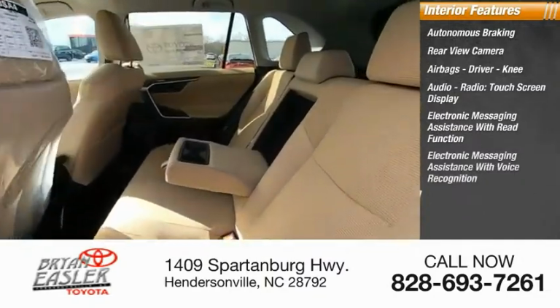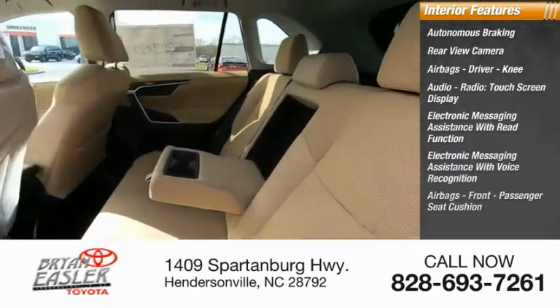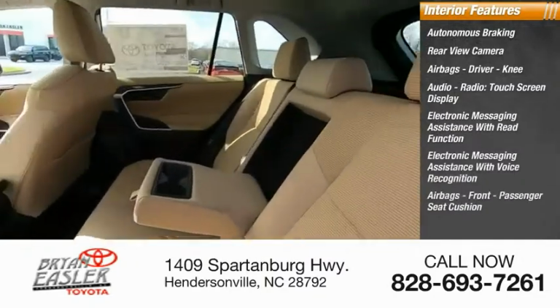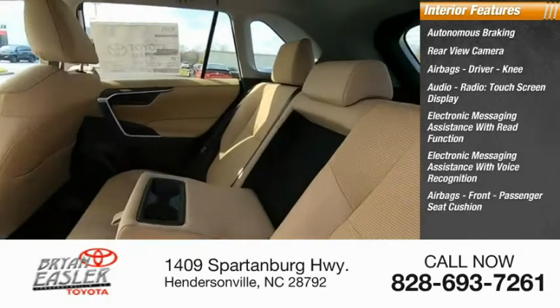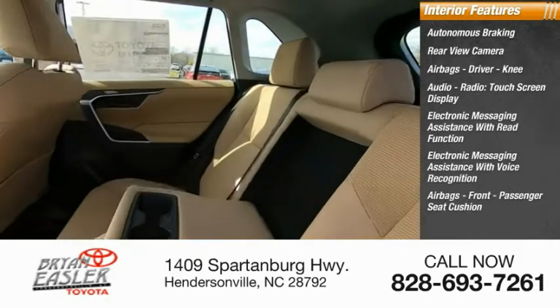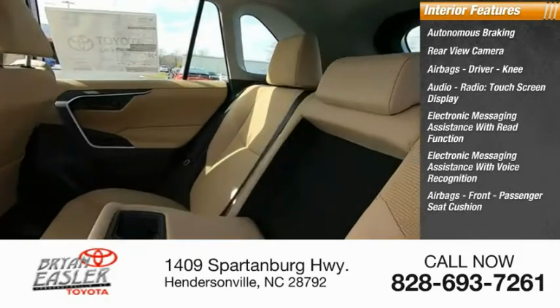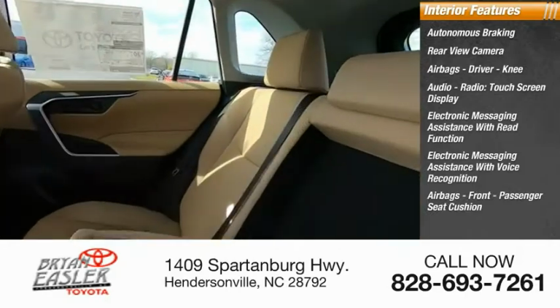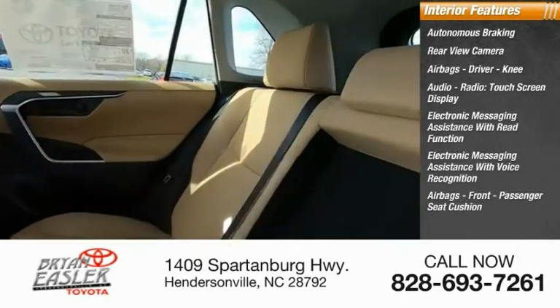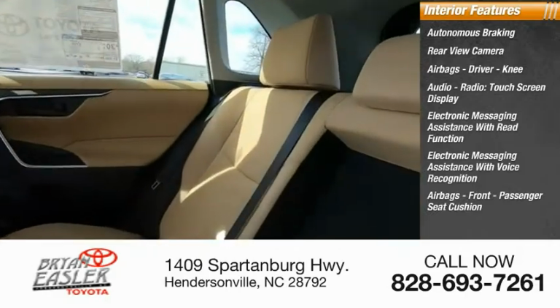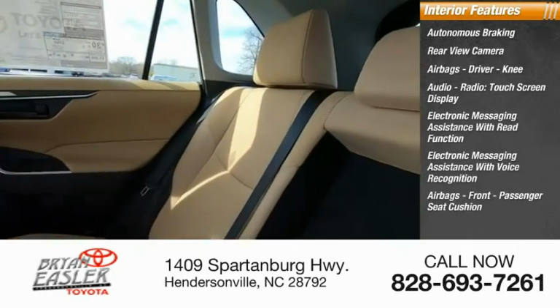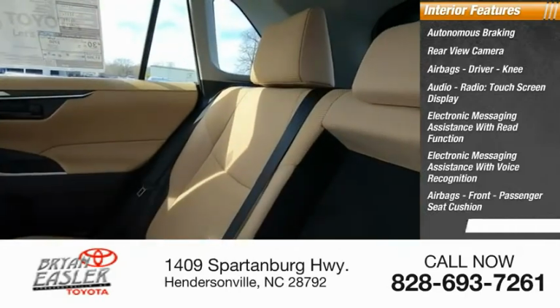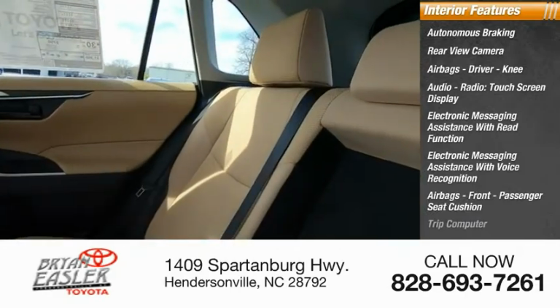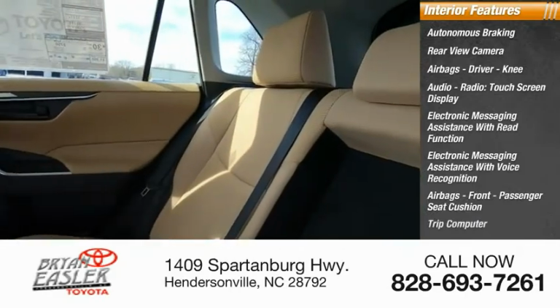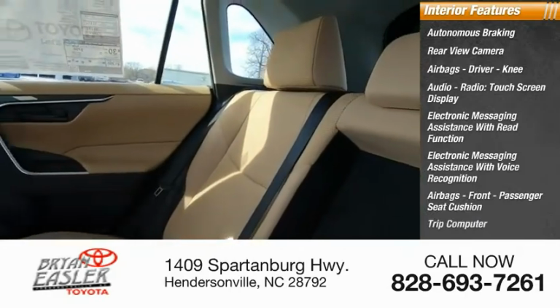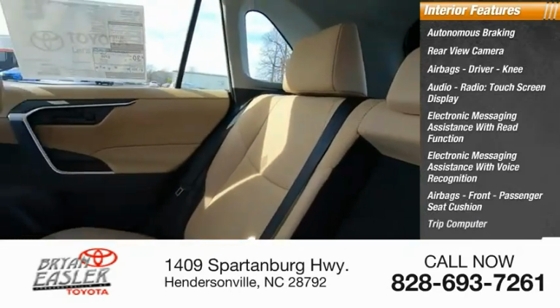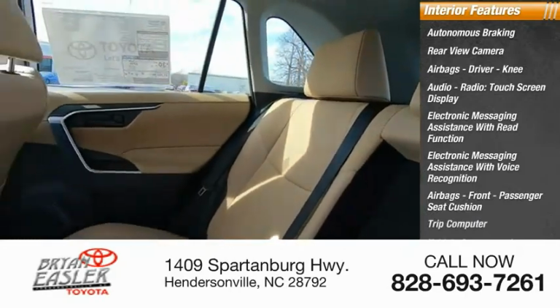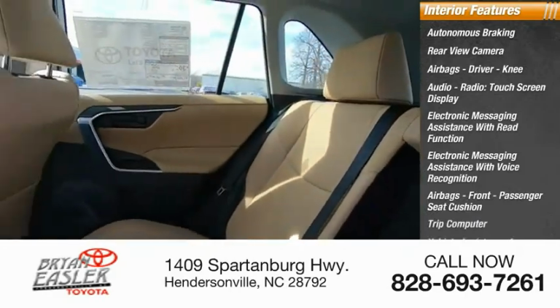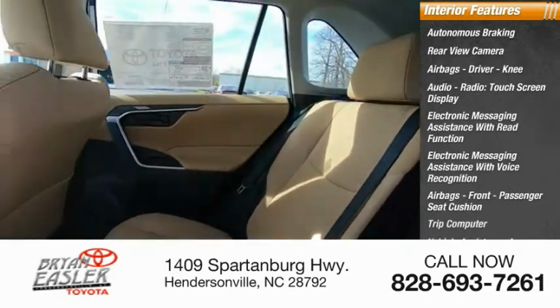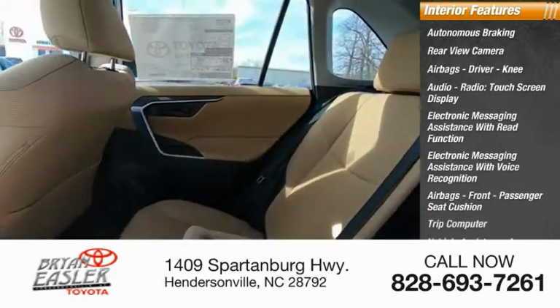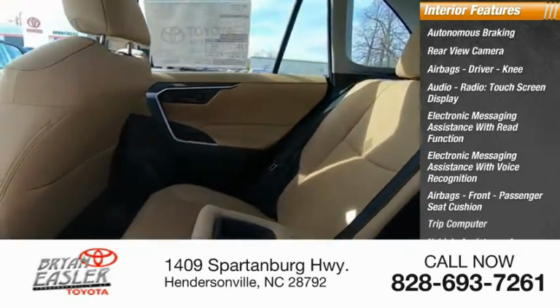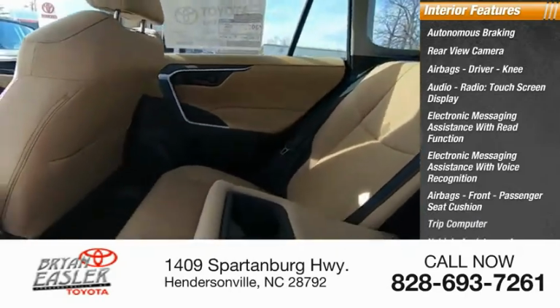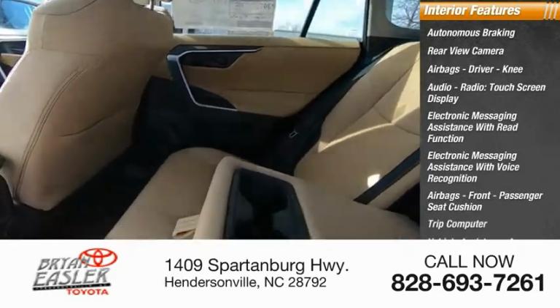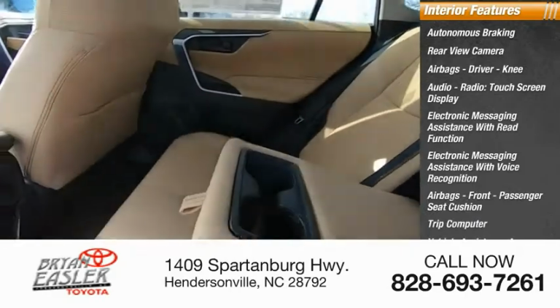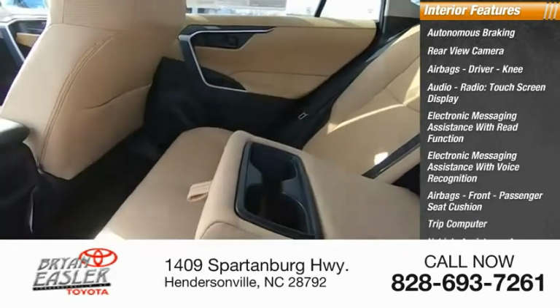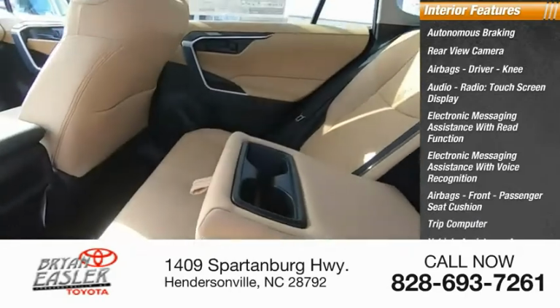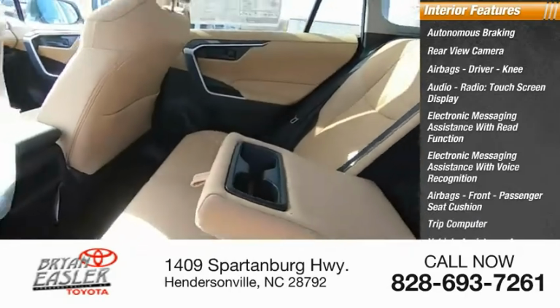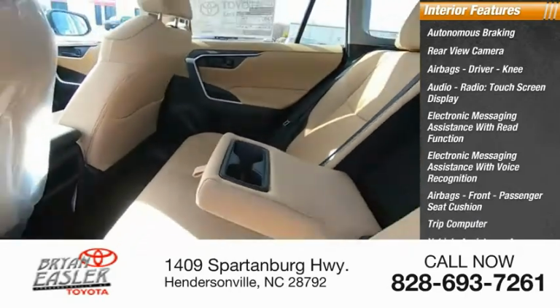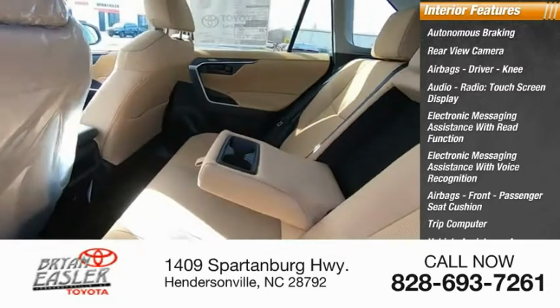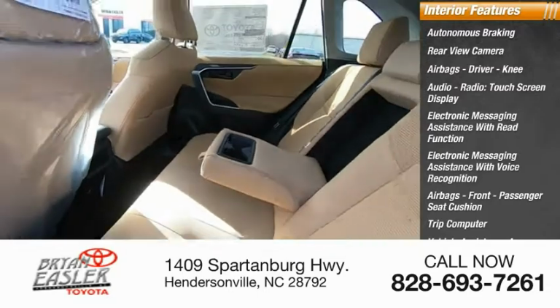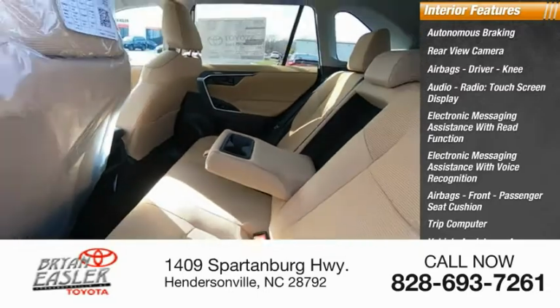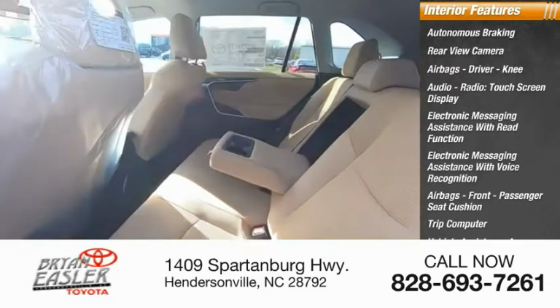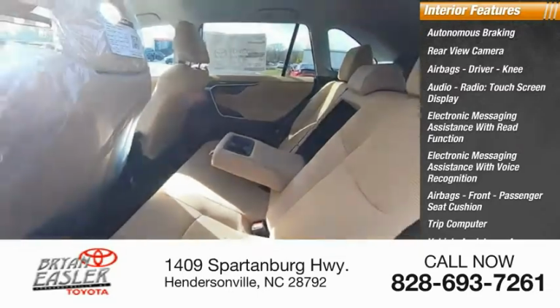Airbags, front passenger seat cushion, trip computer, vehicle assistance app, roadside assistance, multifunction display.